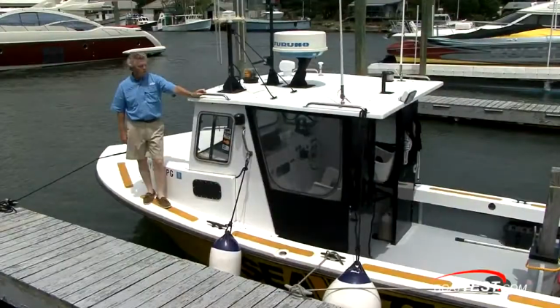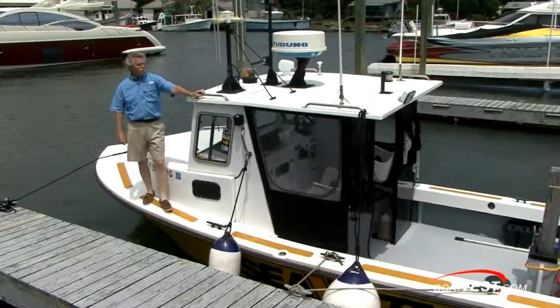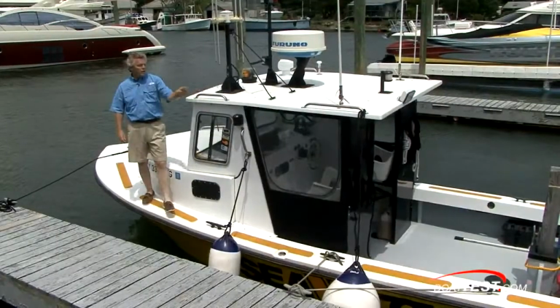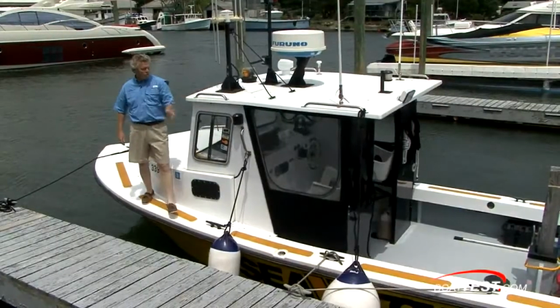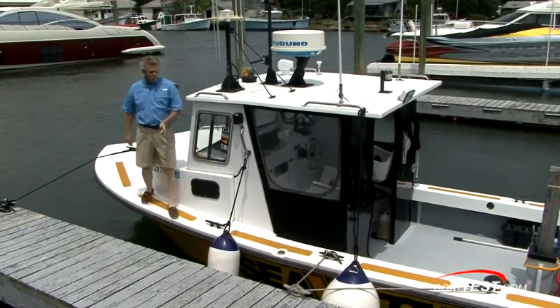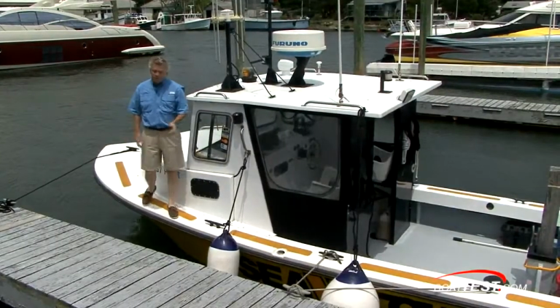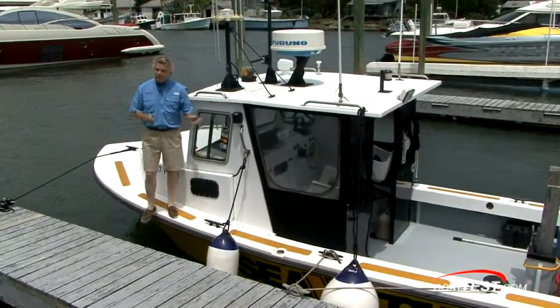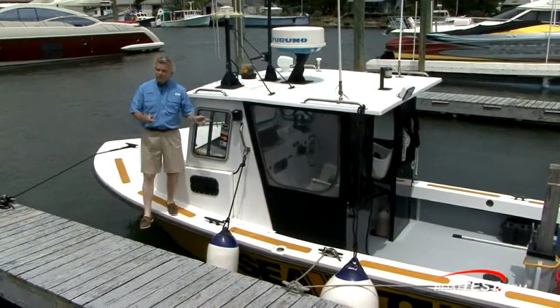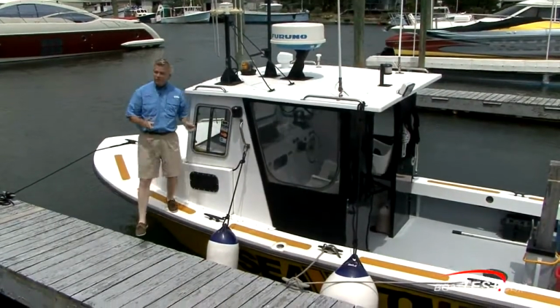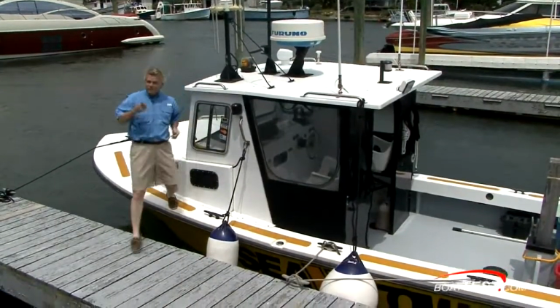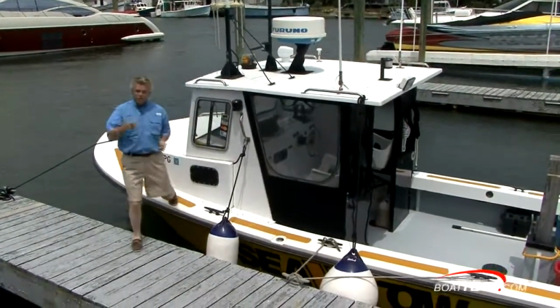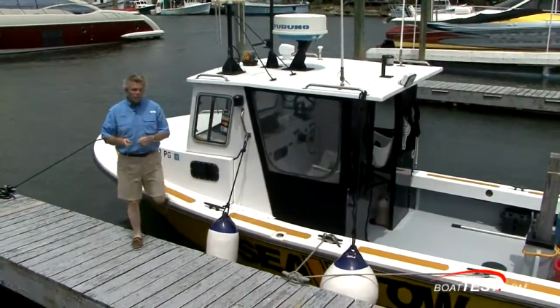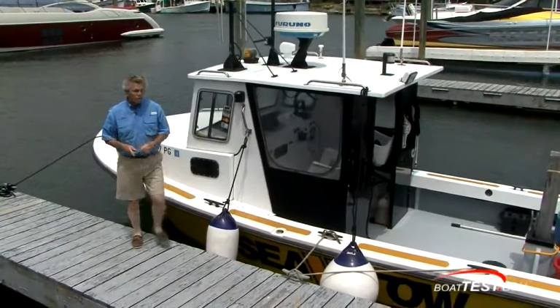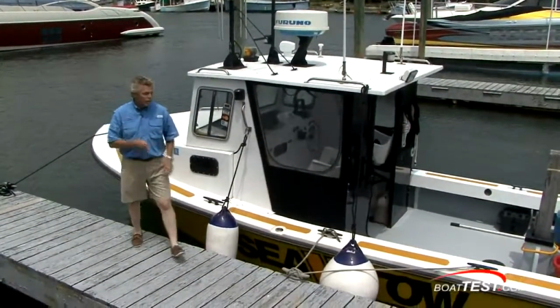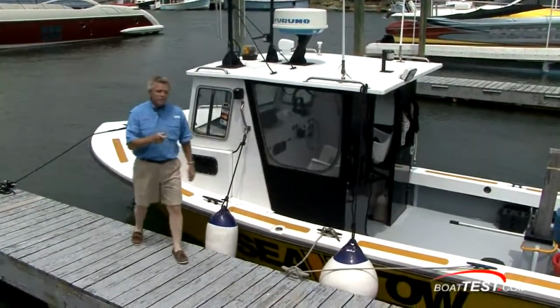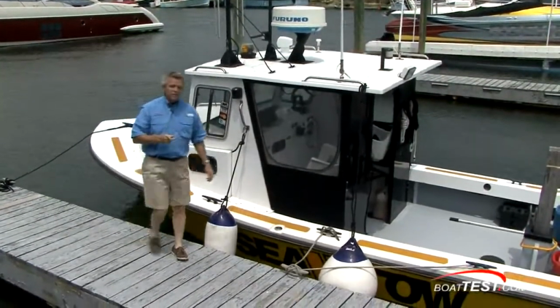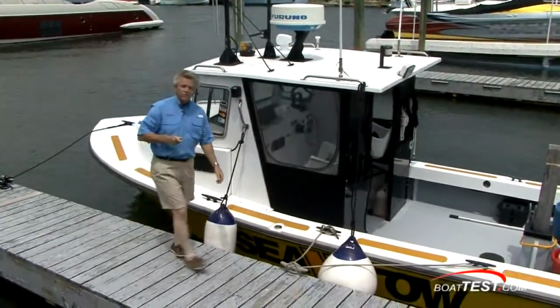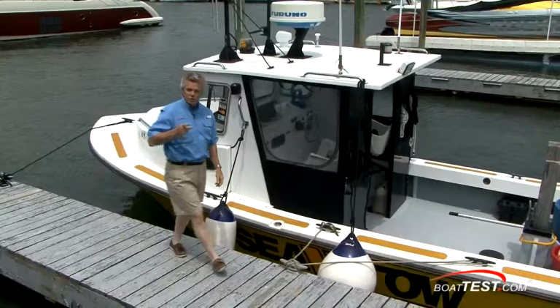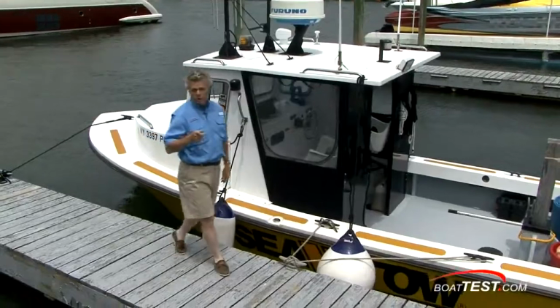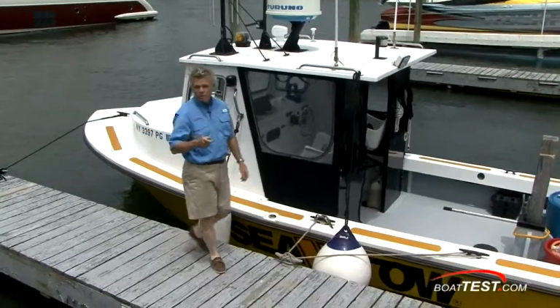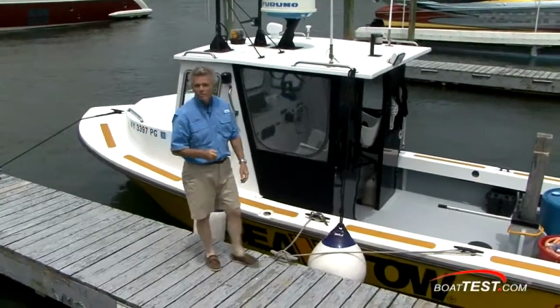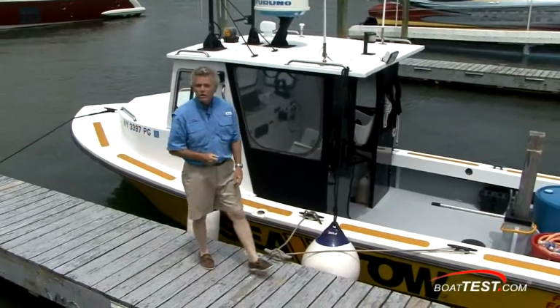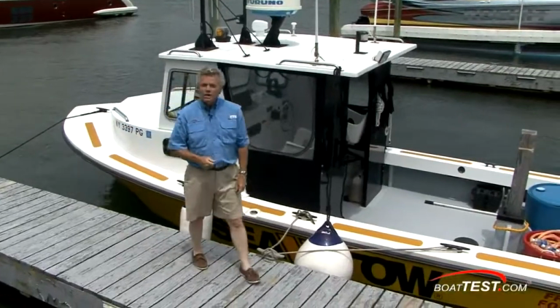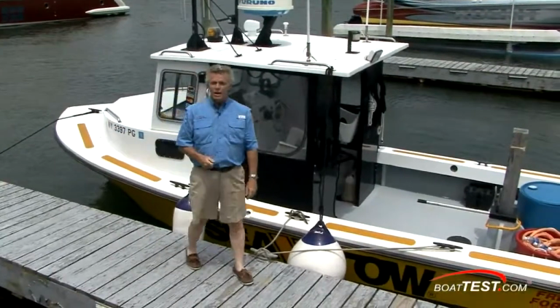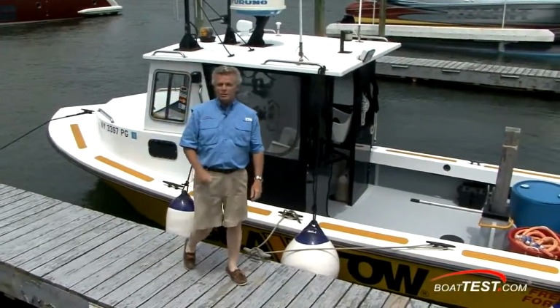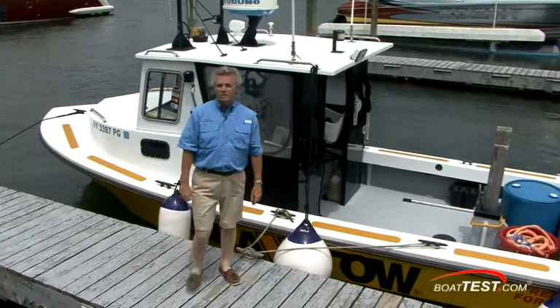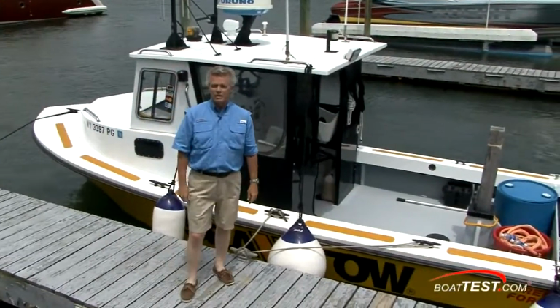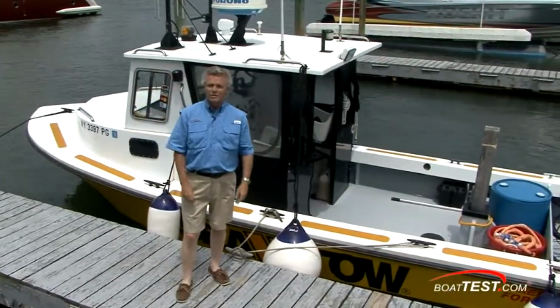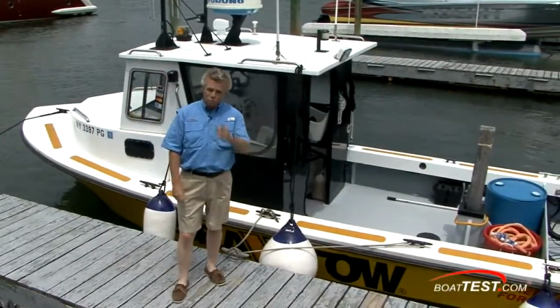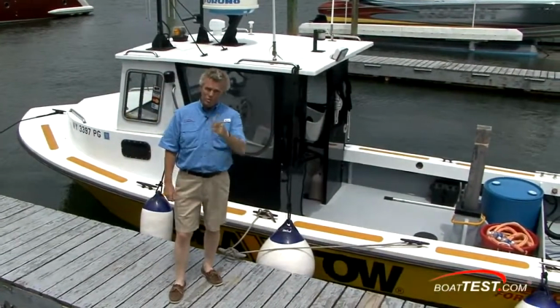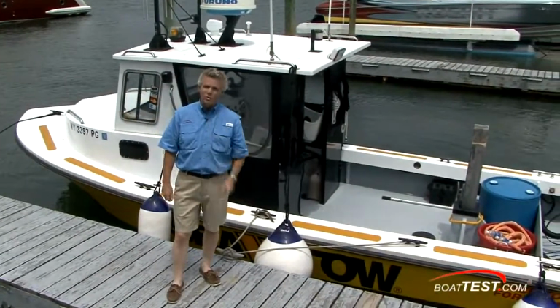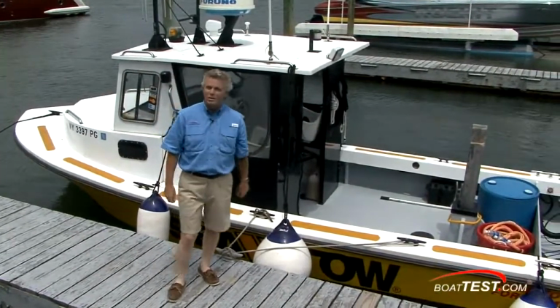That's our look at the very first SeaTow boat and what makes it different than your boat. For BoatTest.com, I'm Captain Steve. We'll see you on the water.